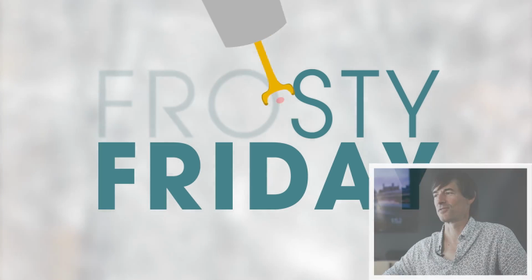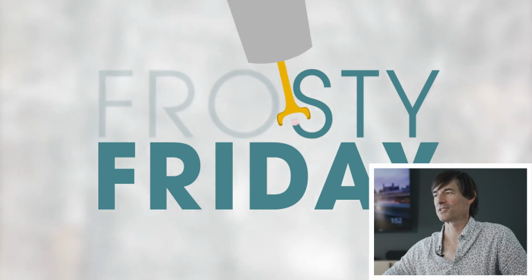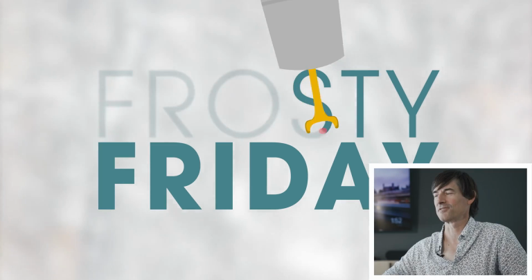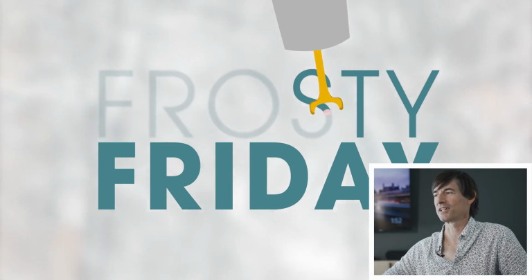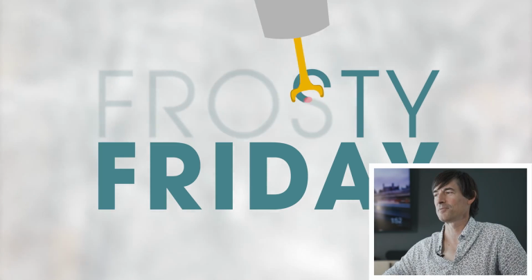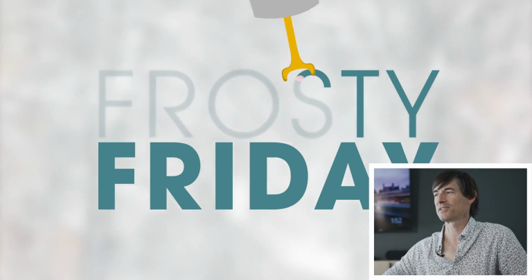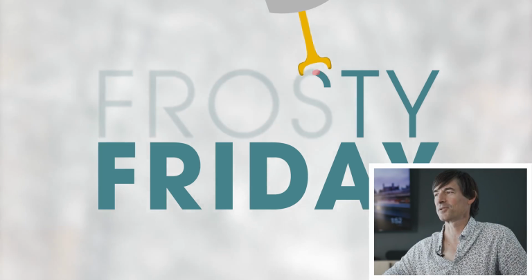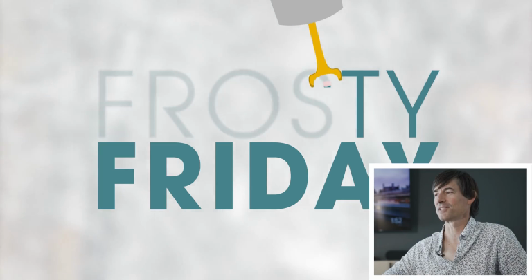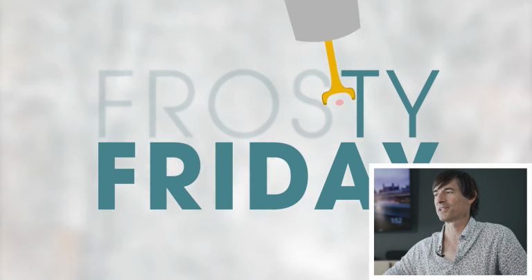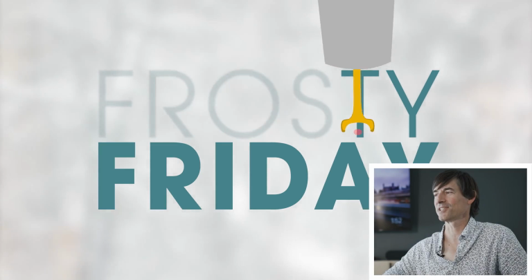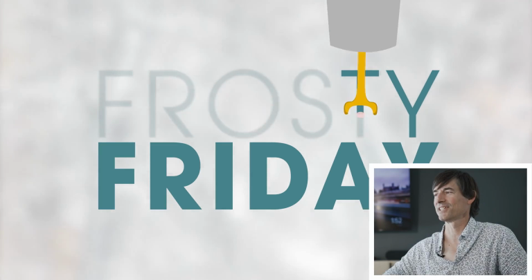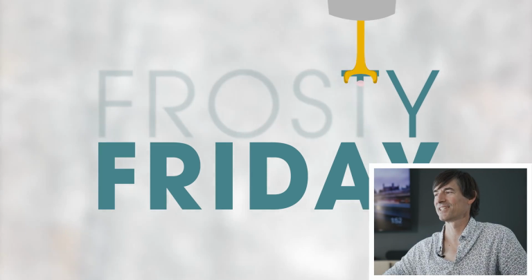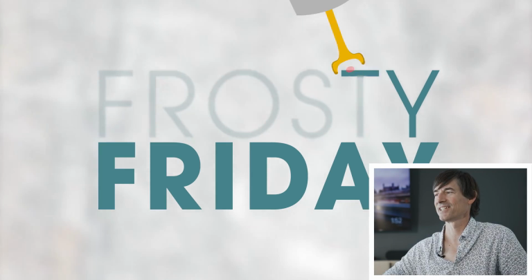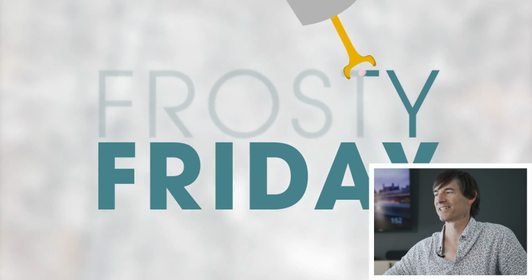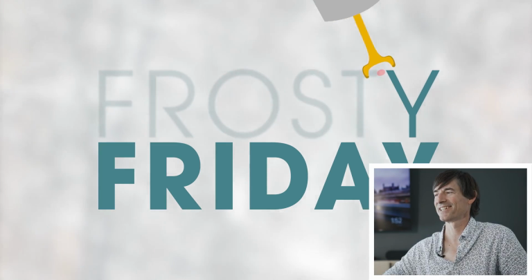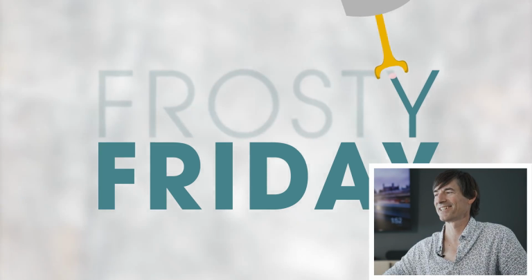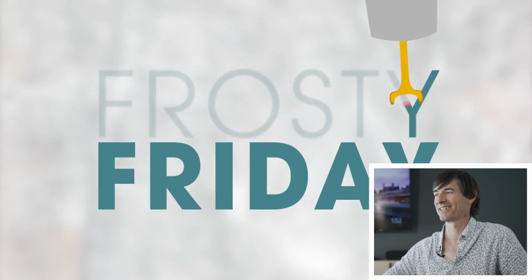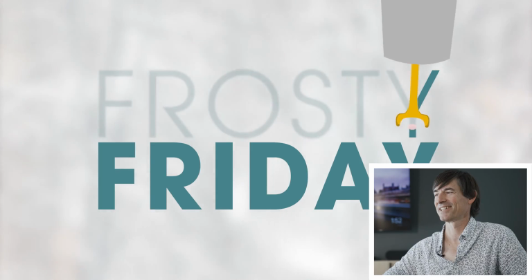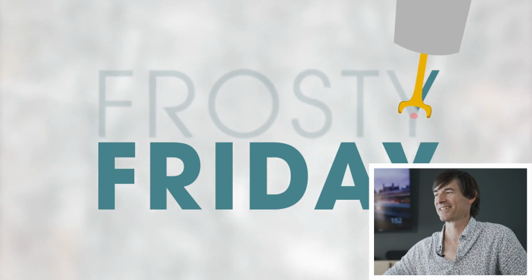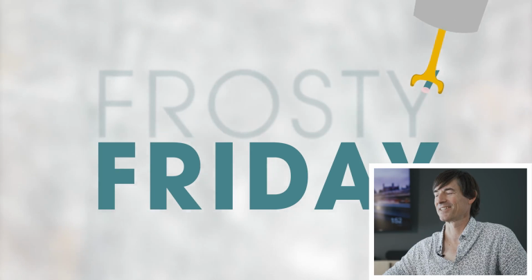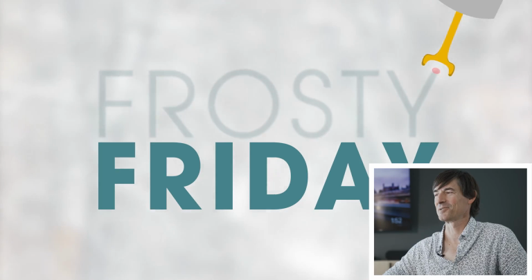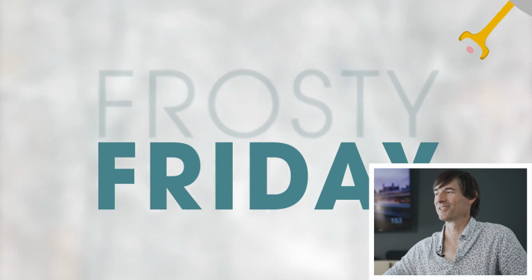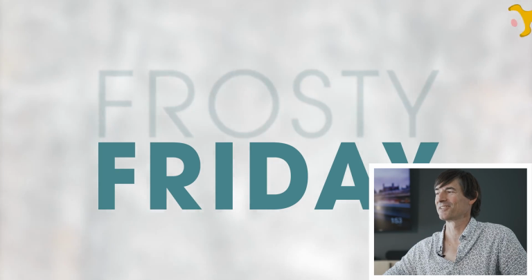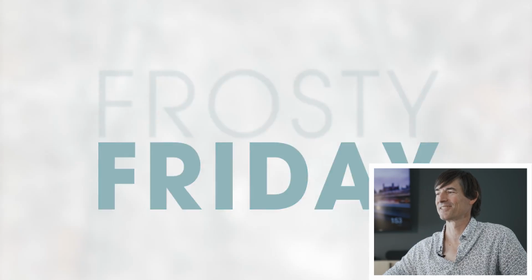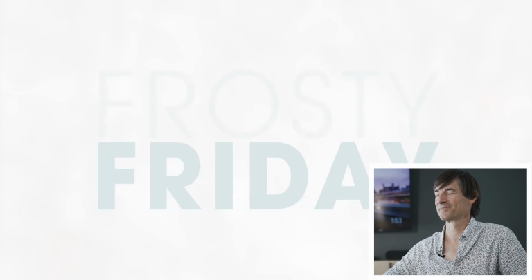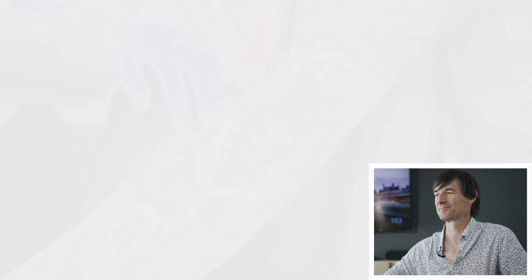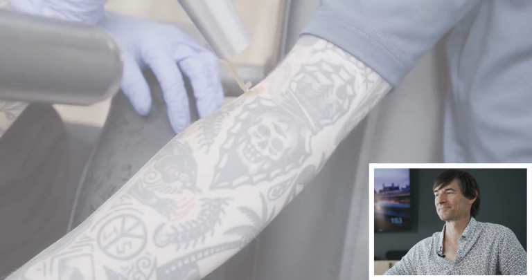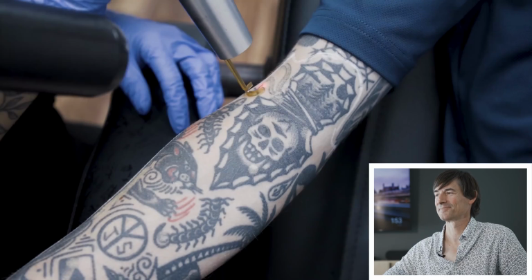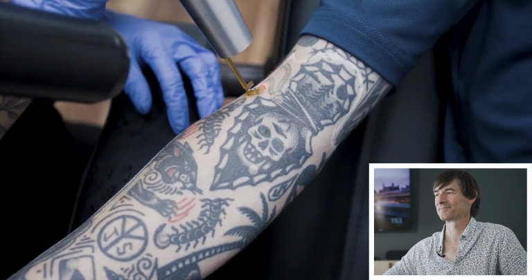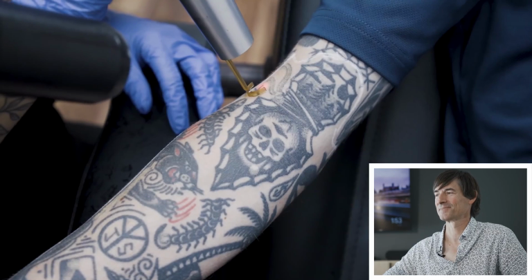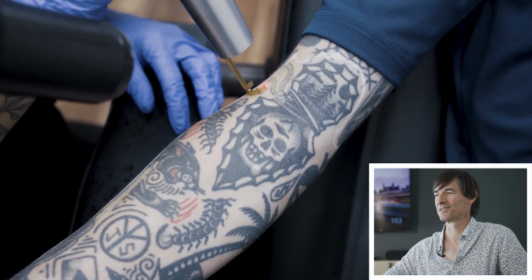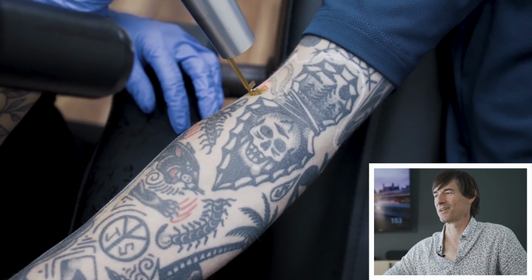Frosty Friday — who made this great animation? That's cool, good job.